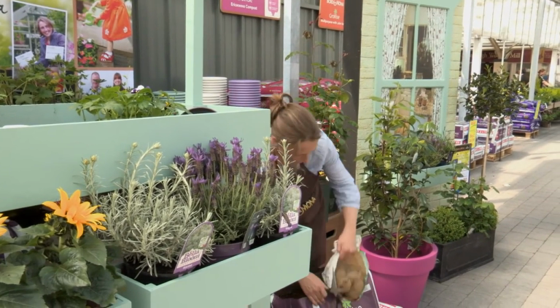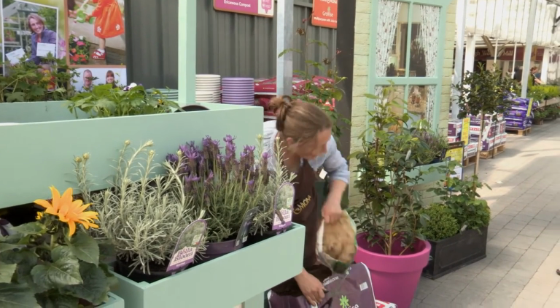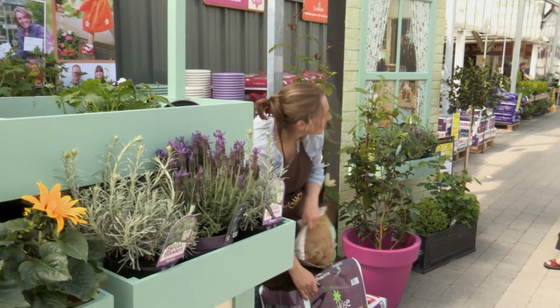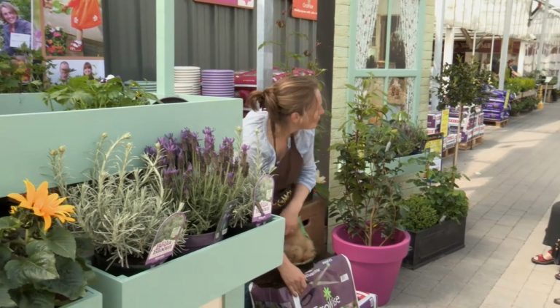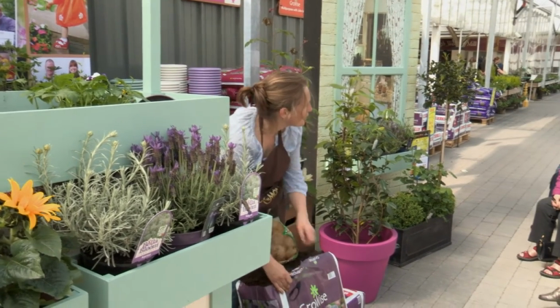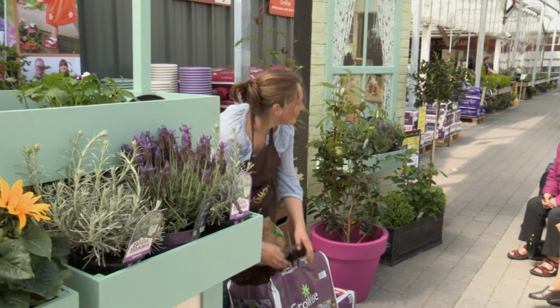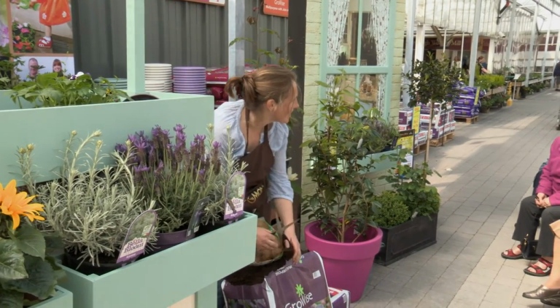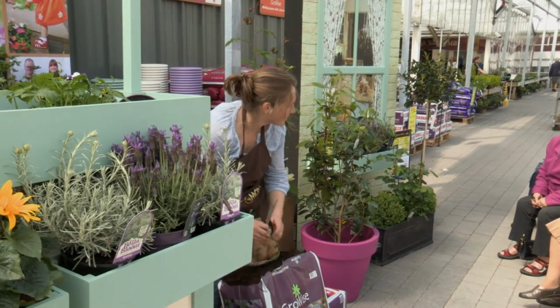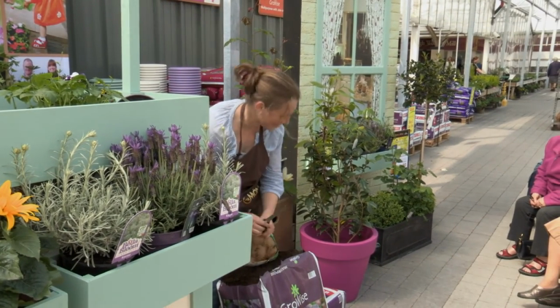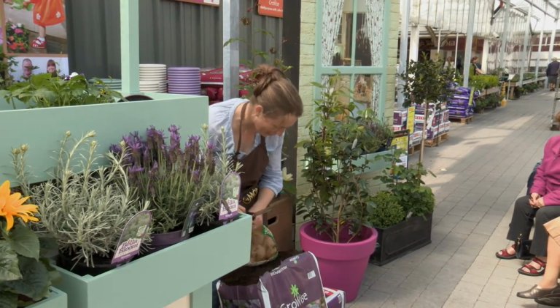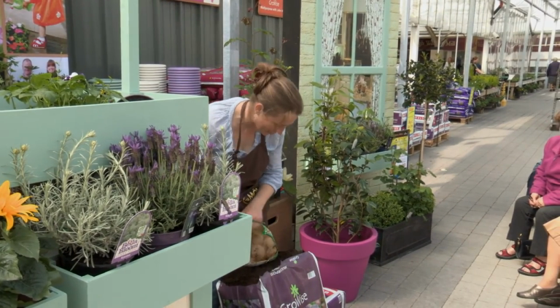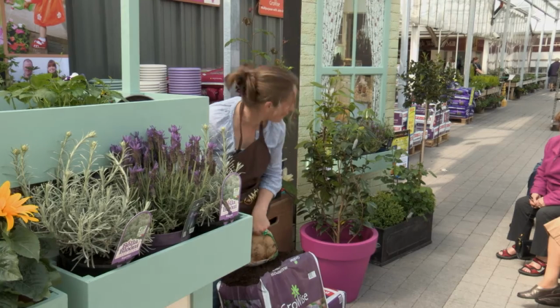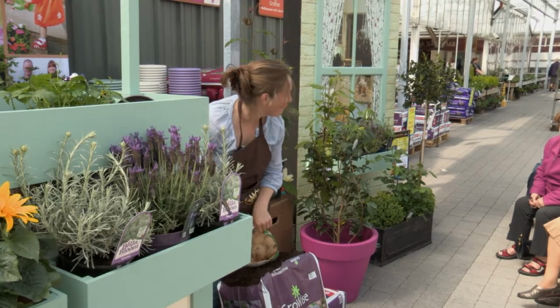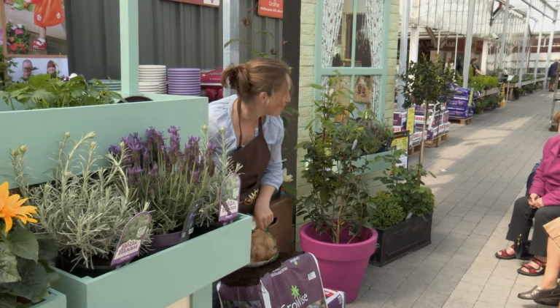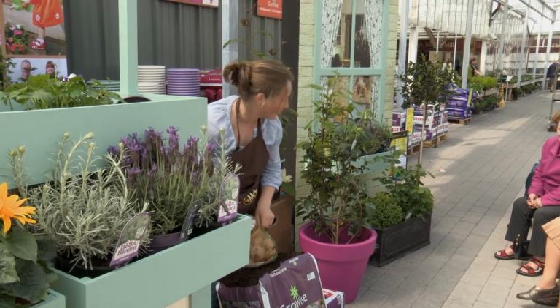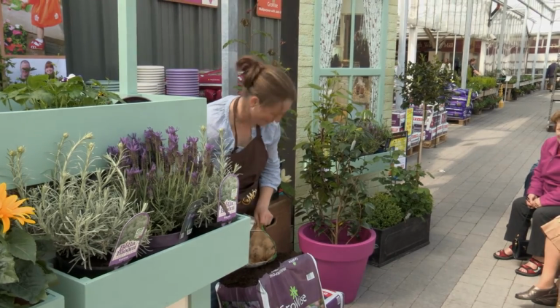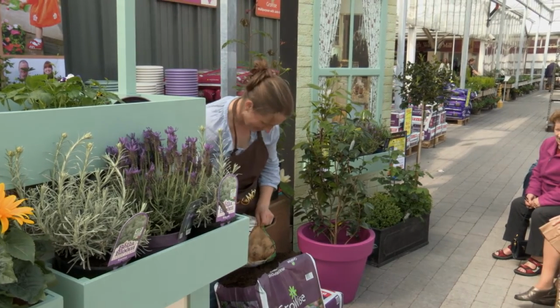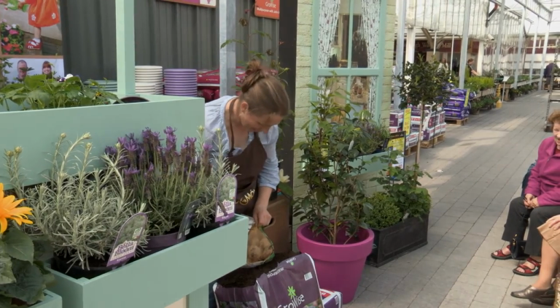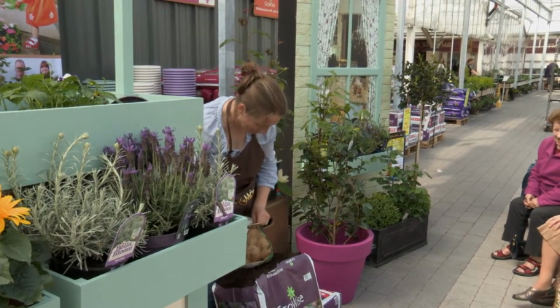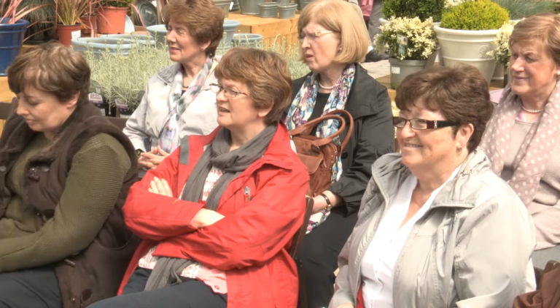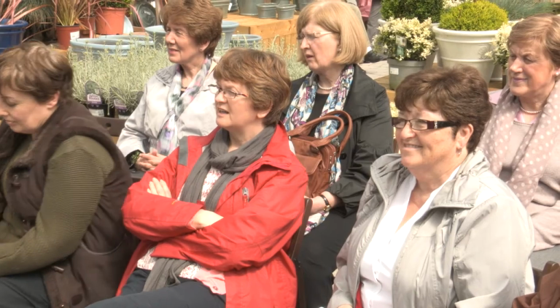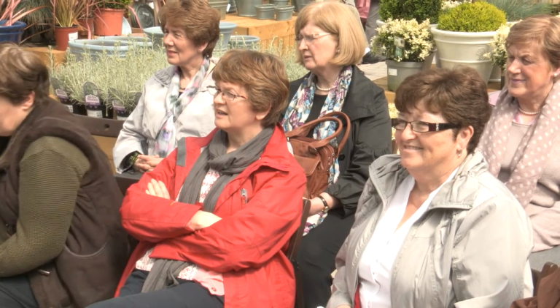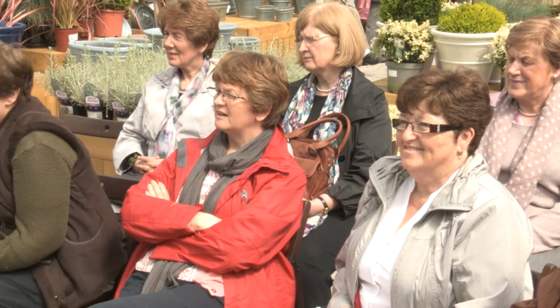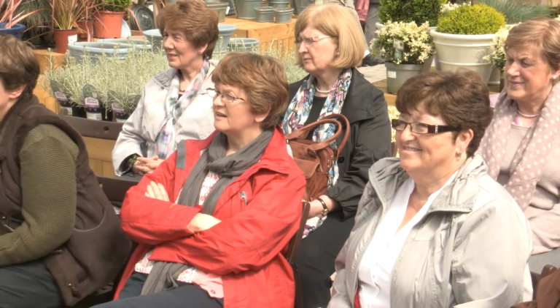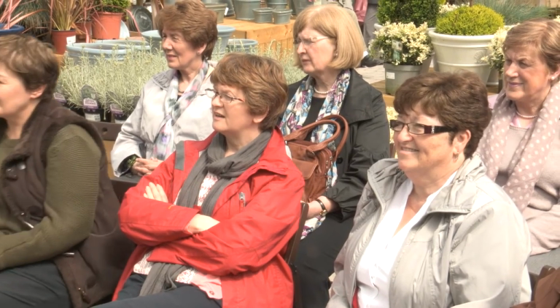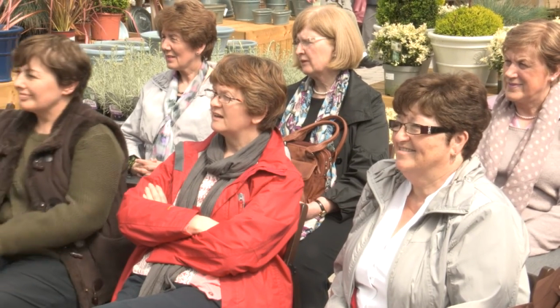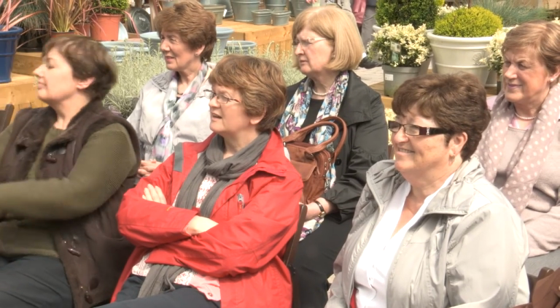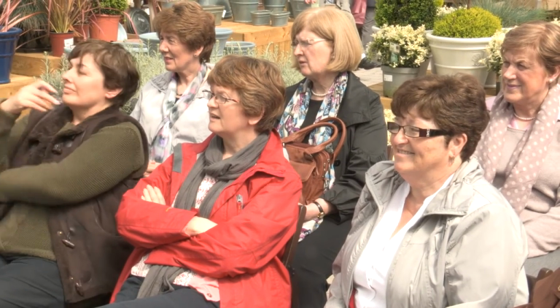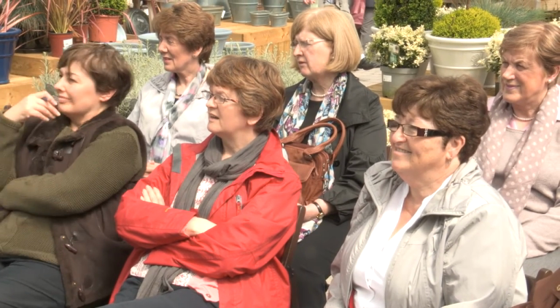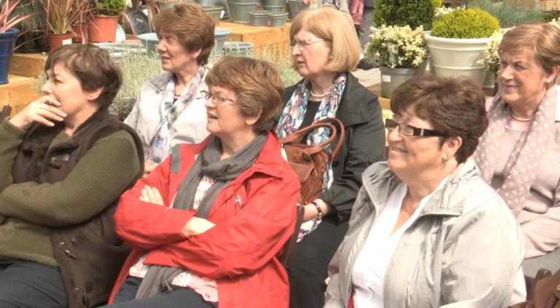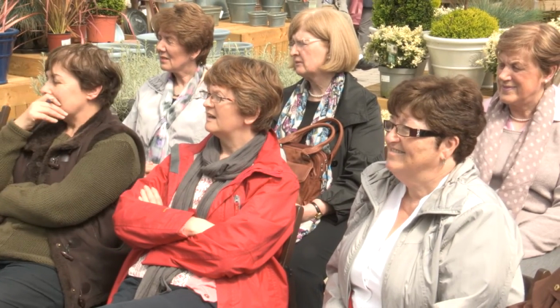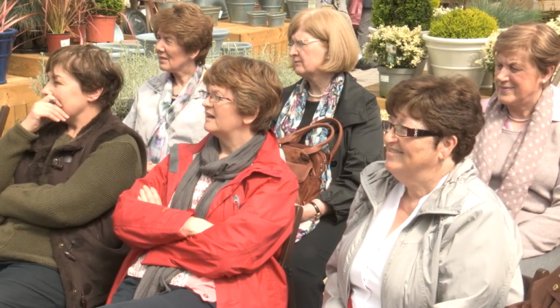My lads loved doing this last year. They thought this was very funny. All of a sudden, potatoes were popular in our house.